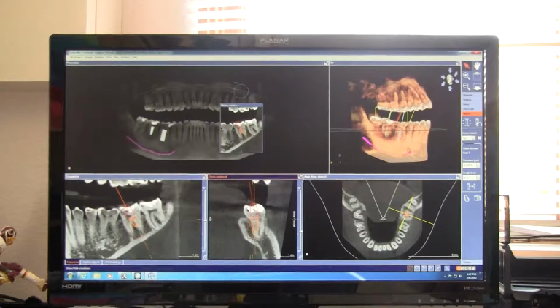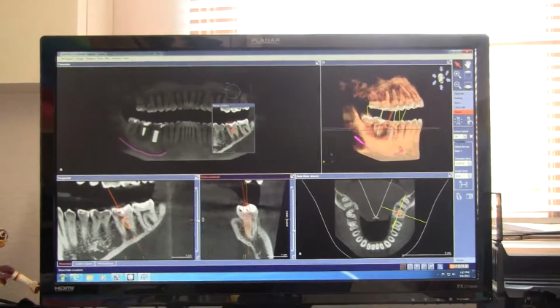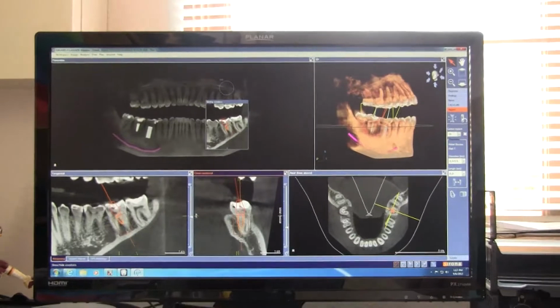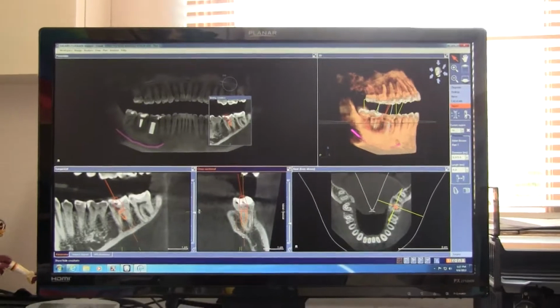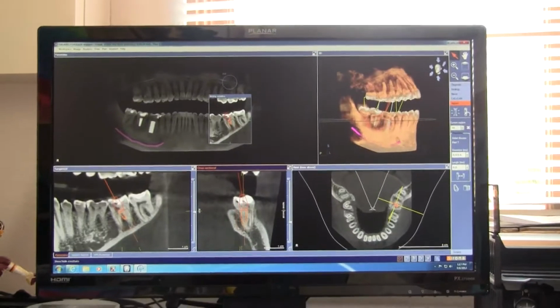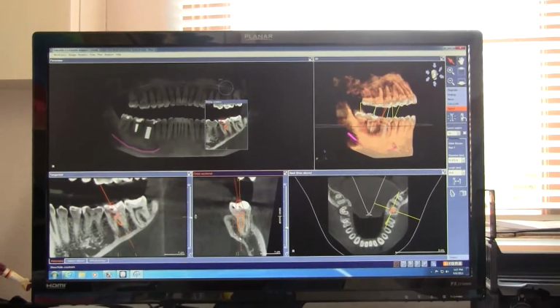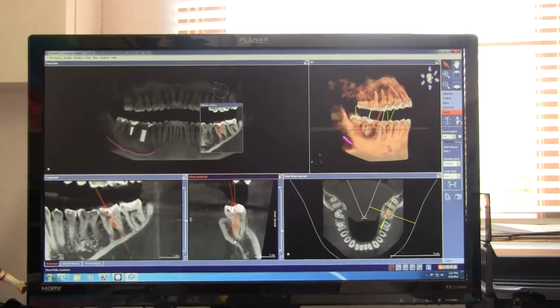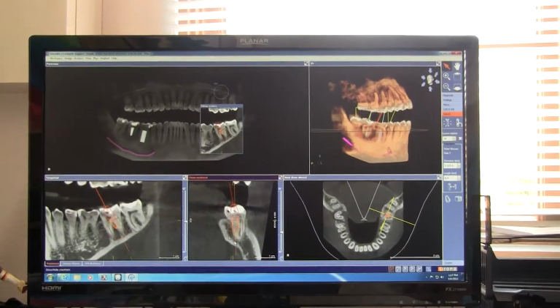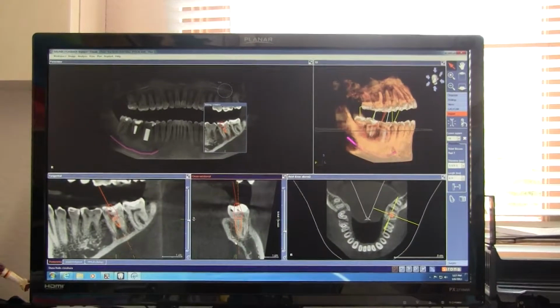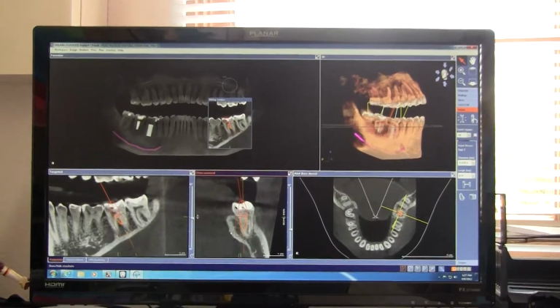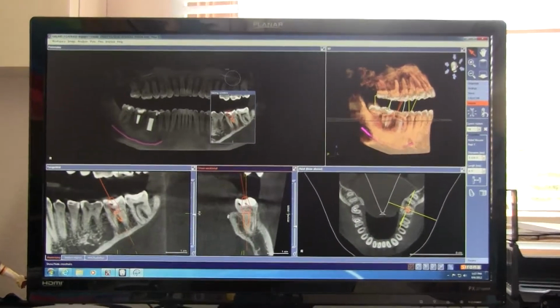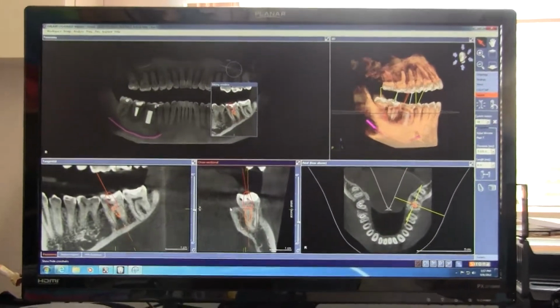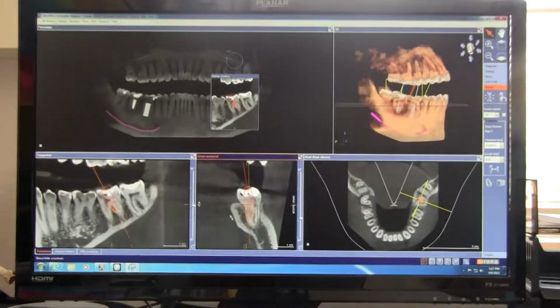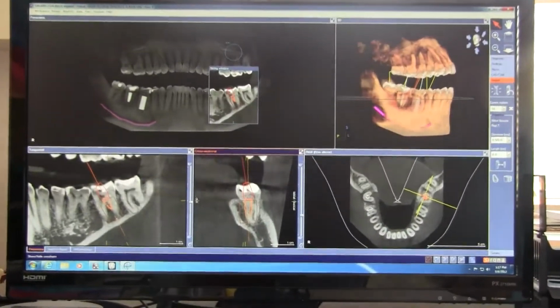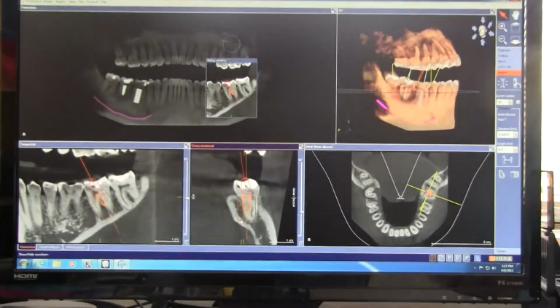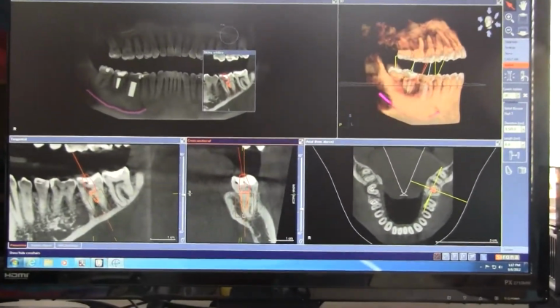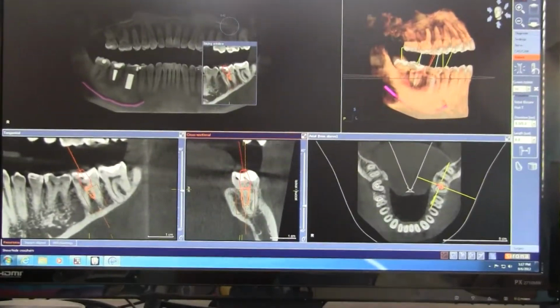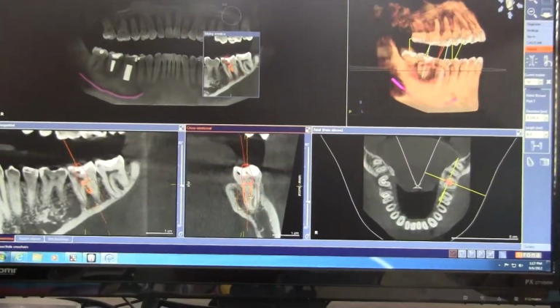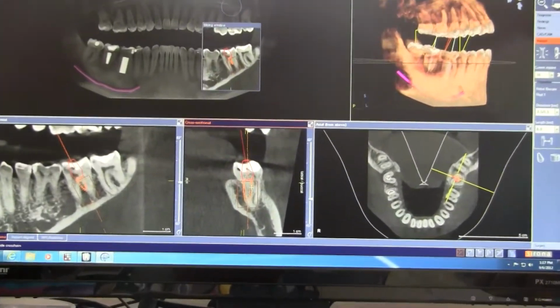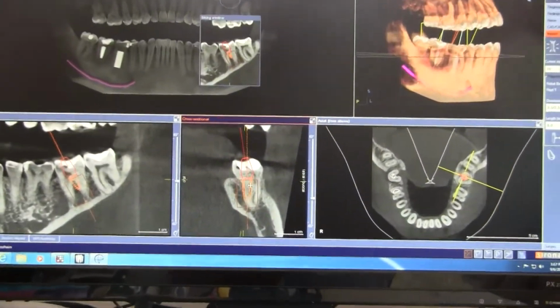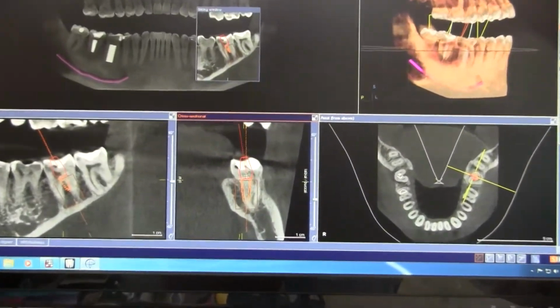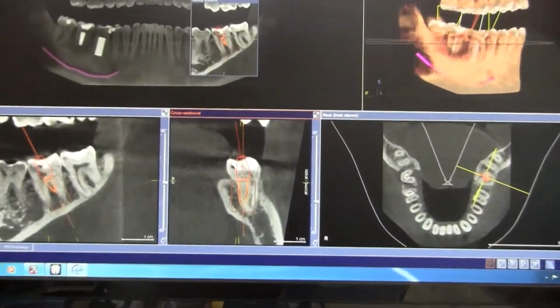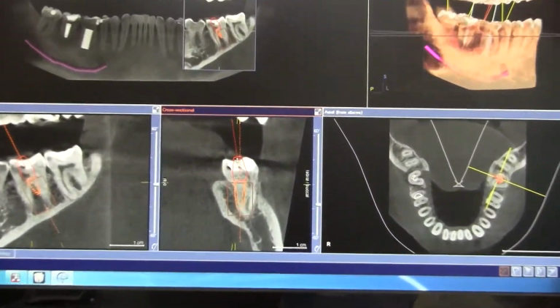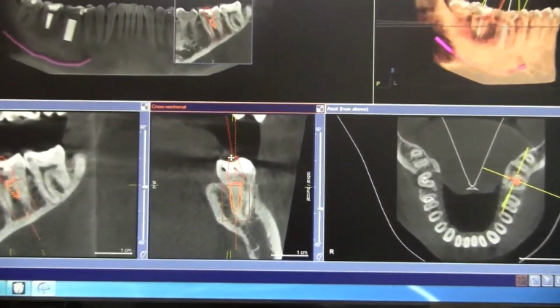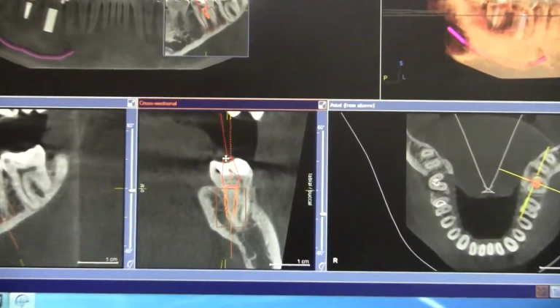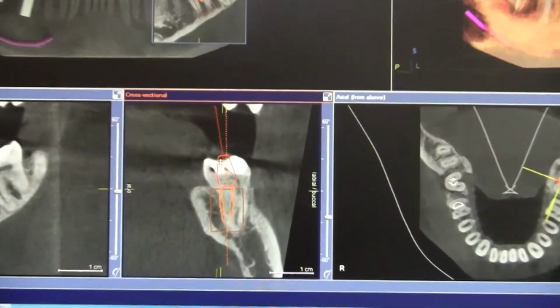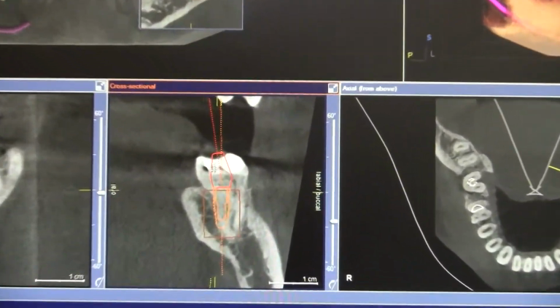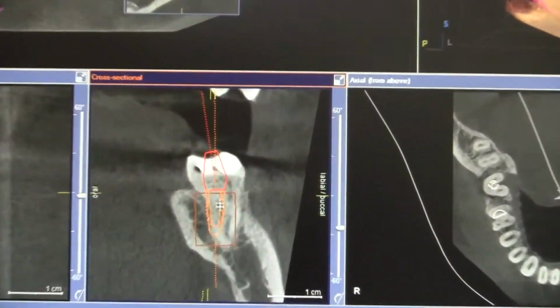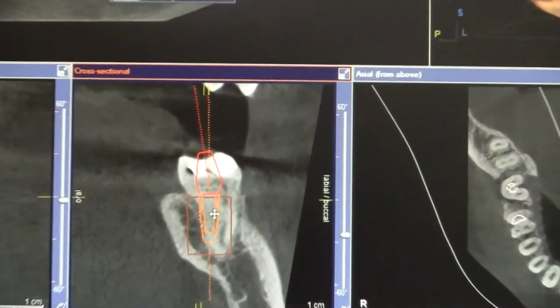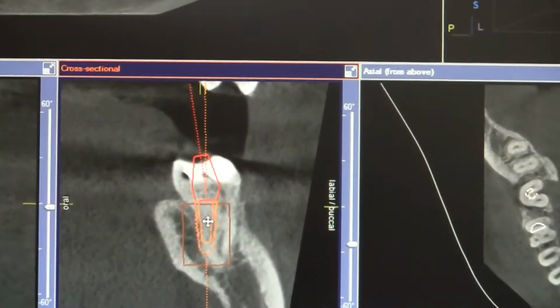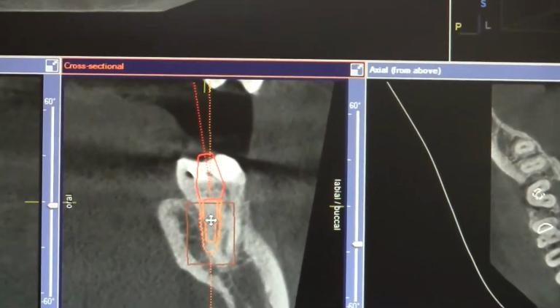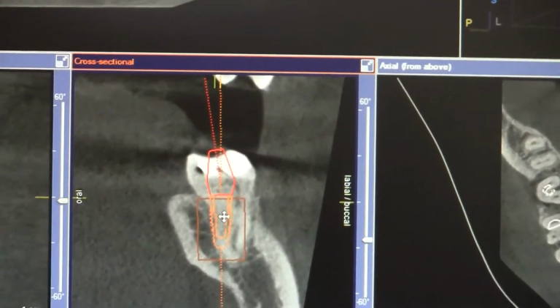Now I can show Mrs. Smith the bone, the implant, and the custom abutment.